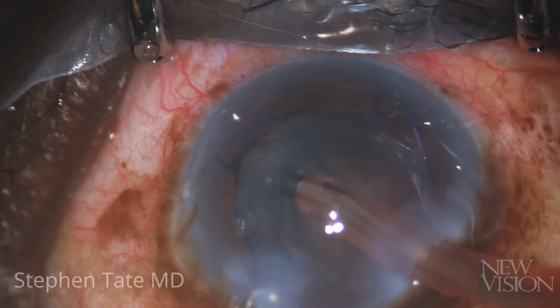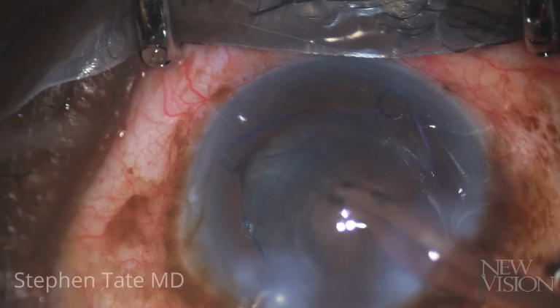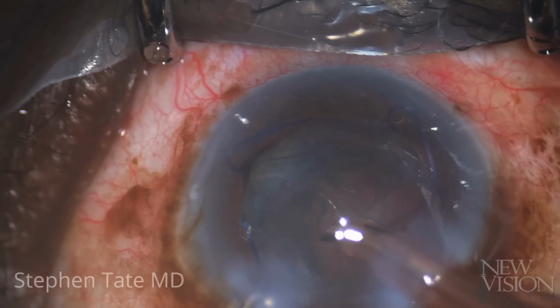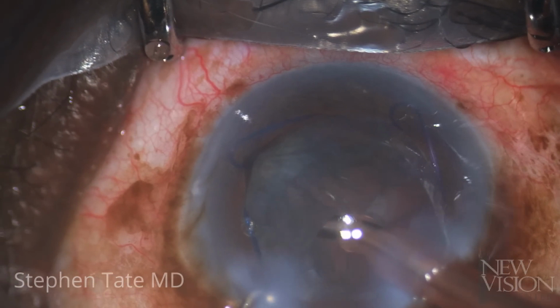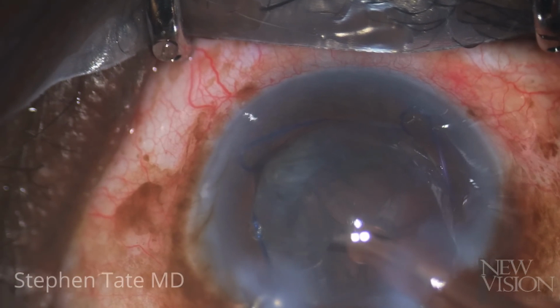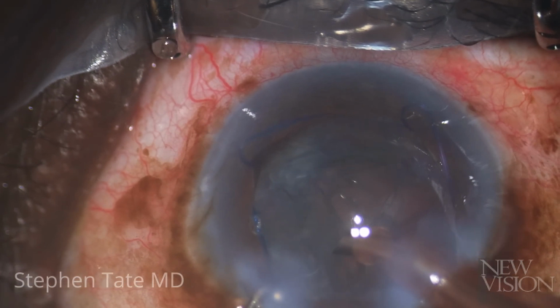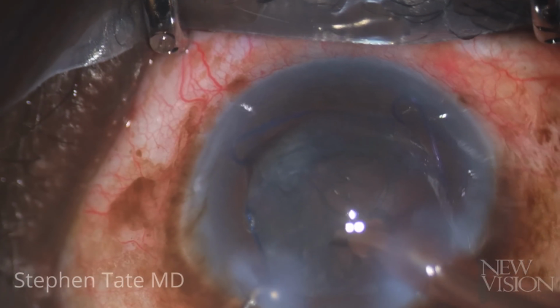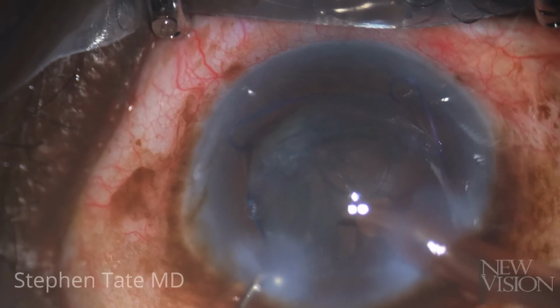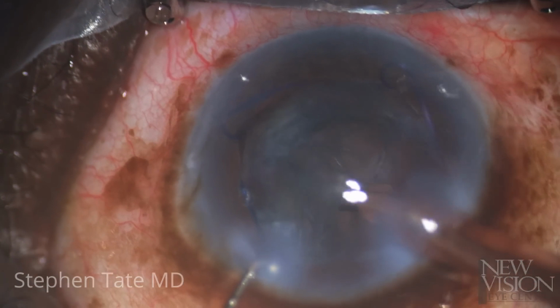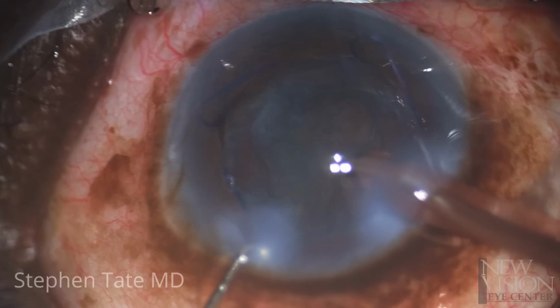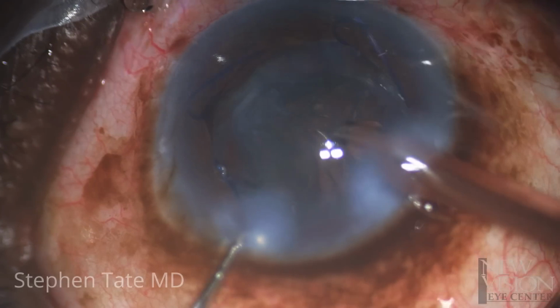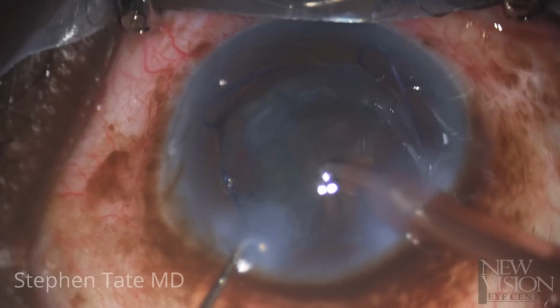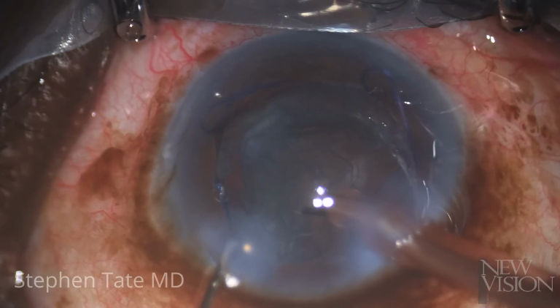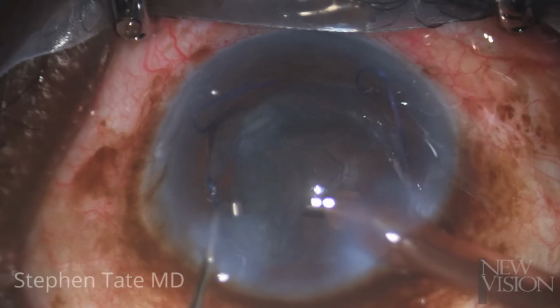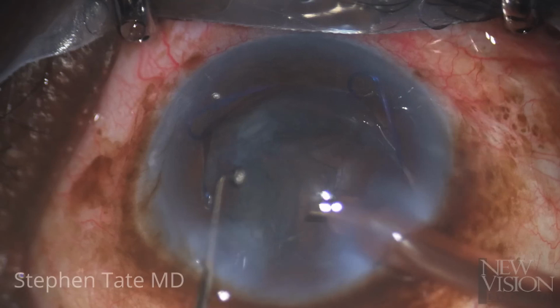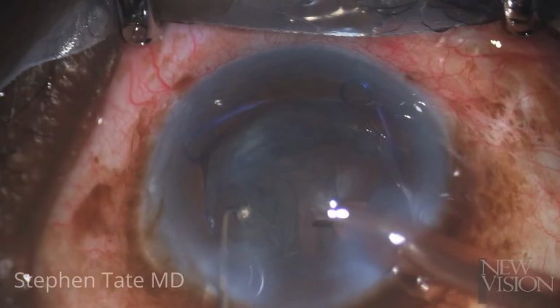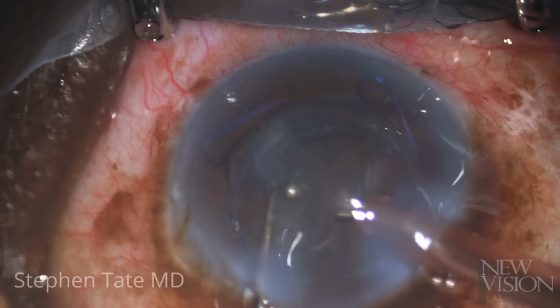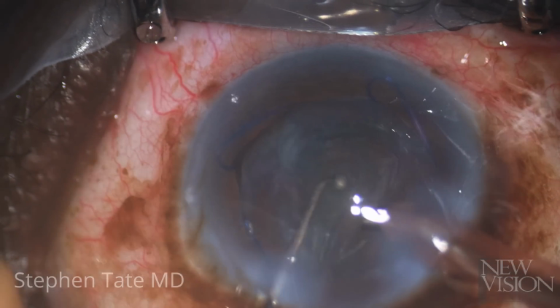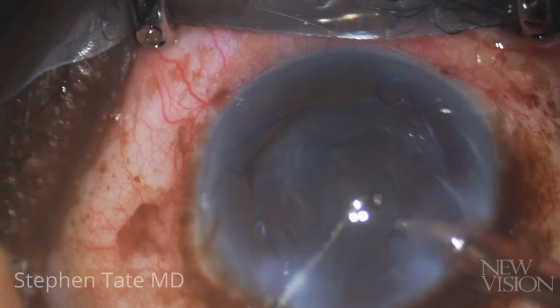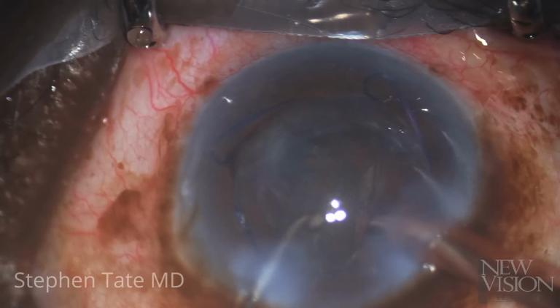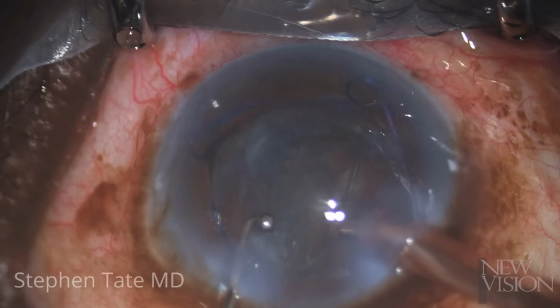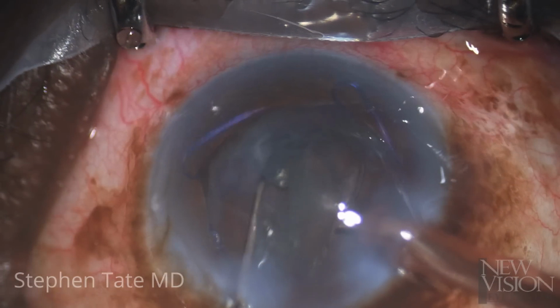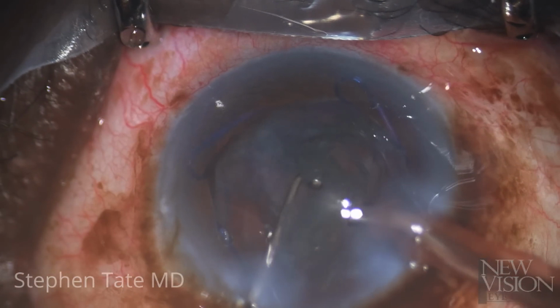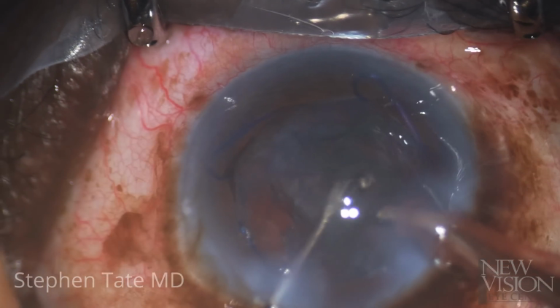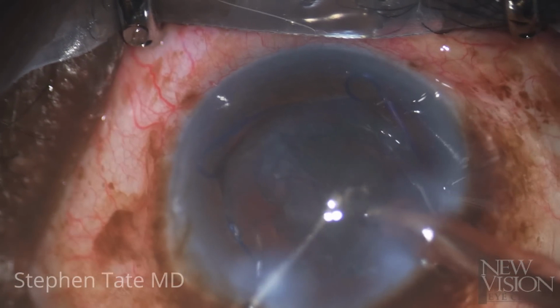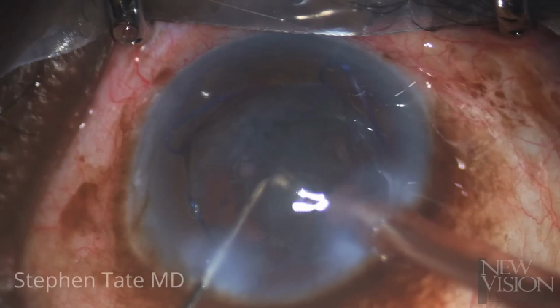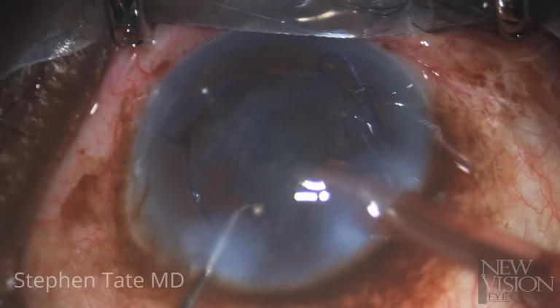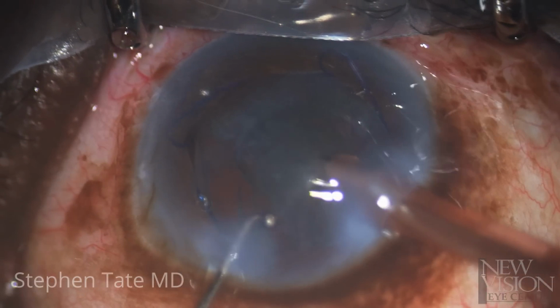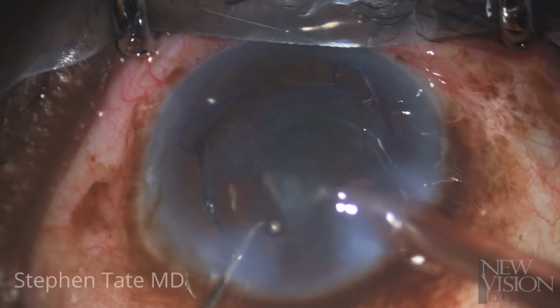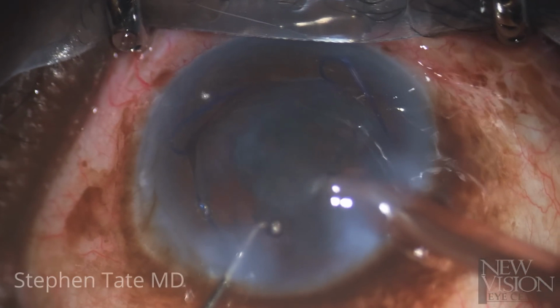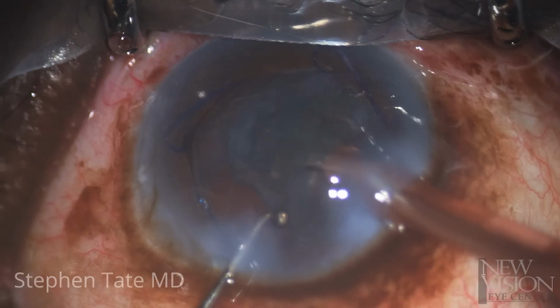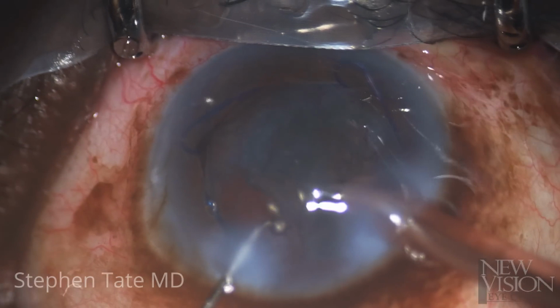Once most of the lens material has been sculpted away, the epinuclear shell is prolapsed out of the bag and aspirated away without ultrasound.